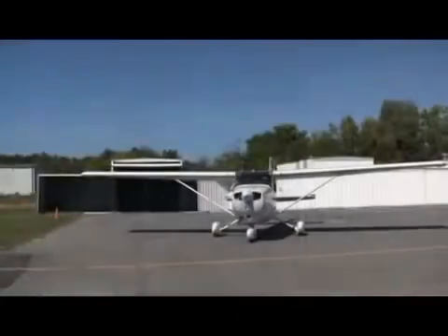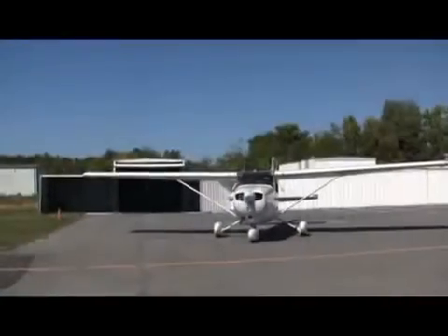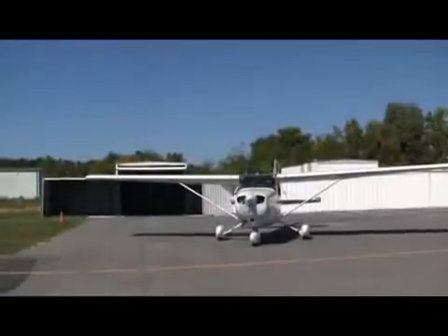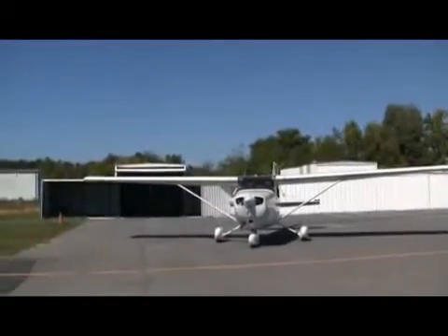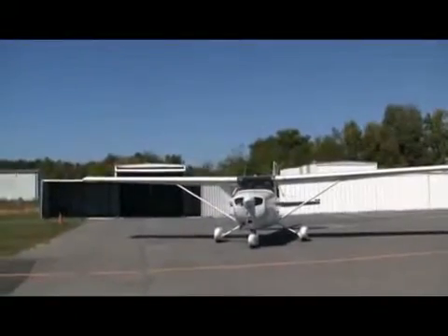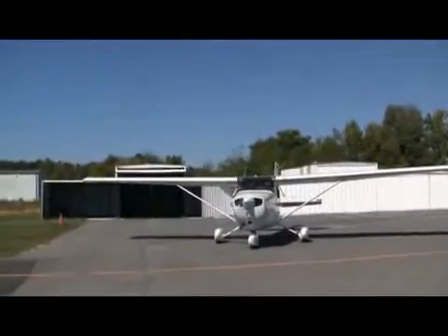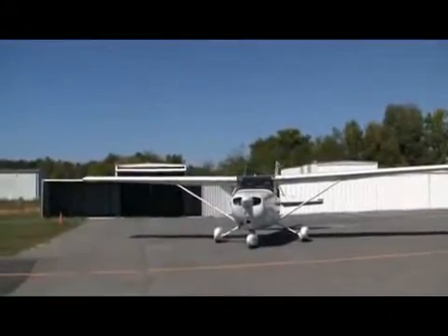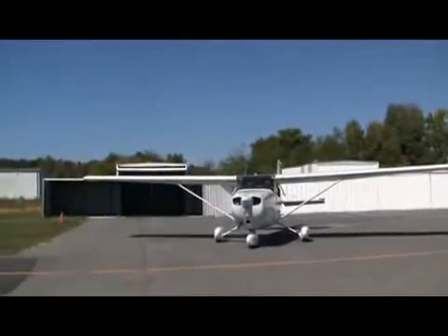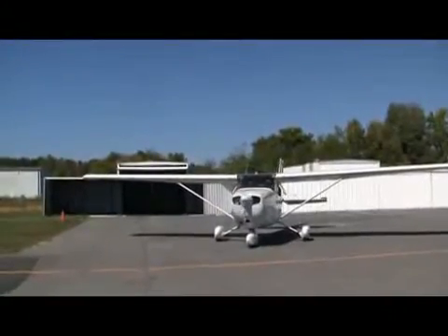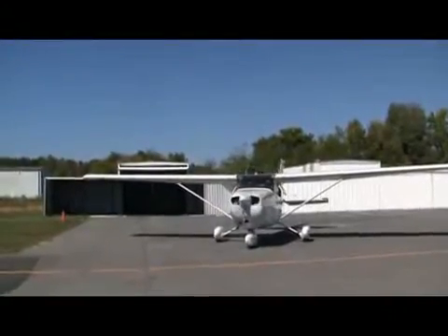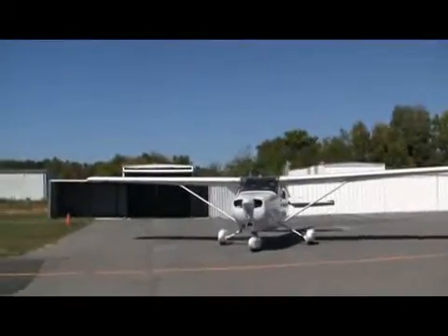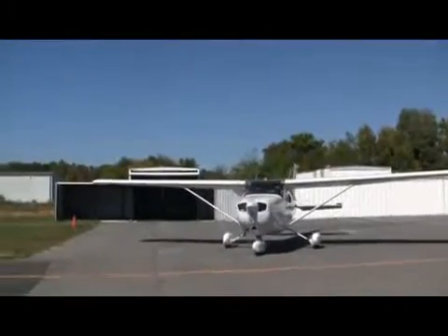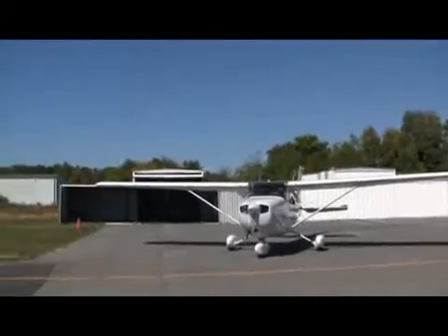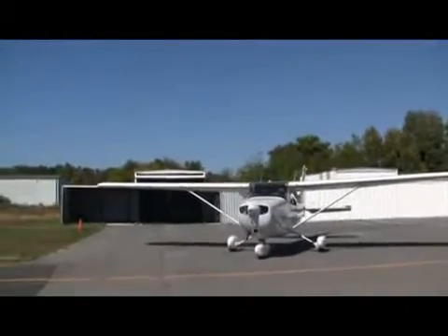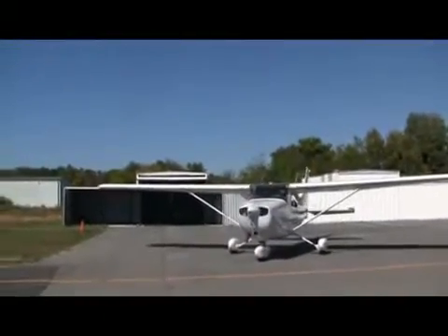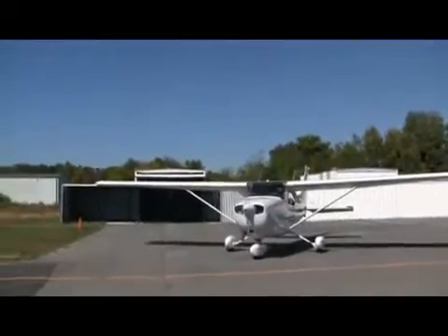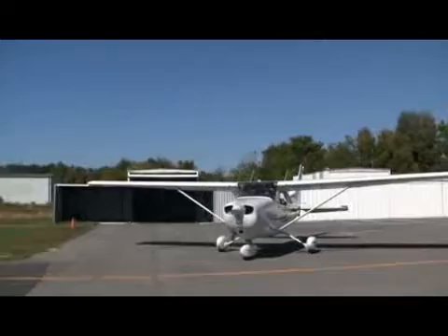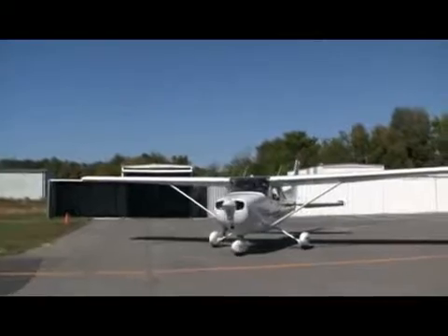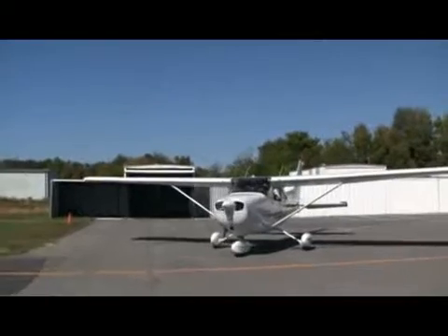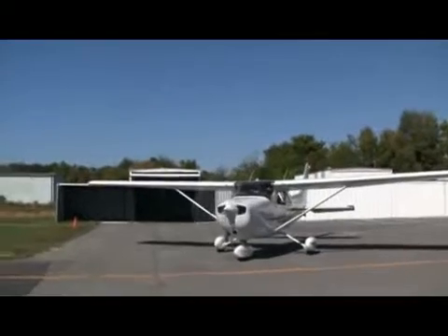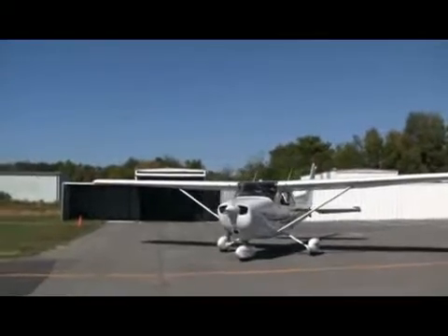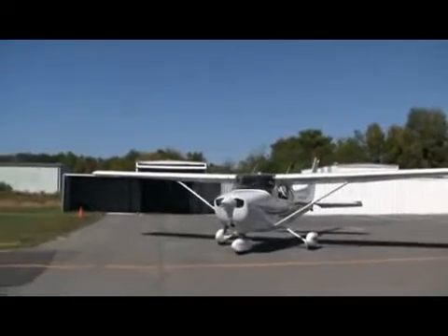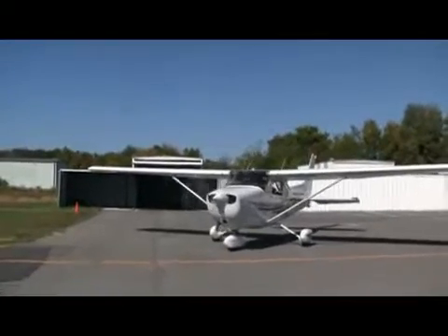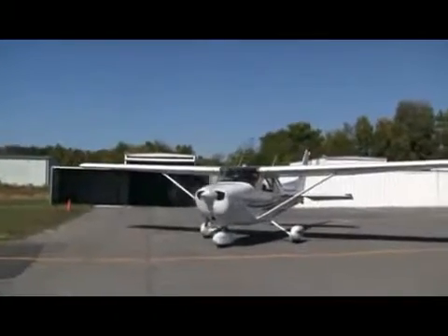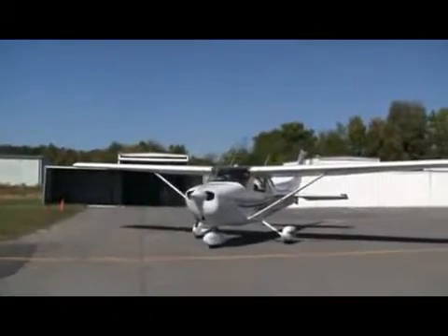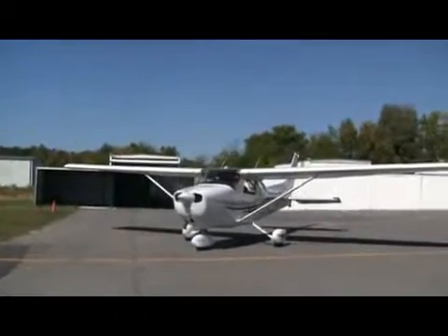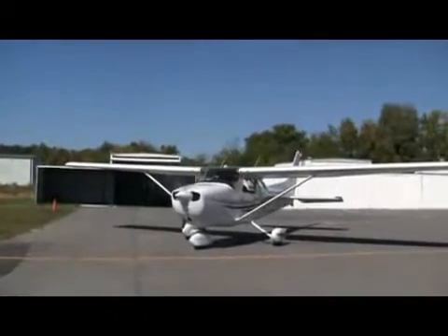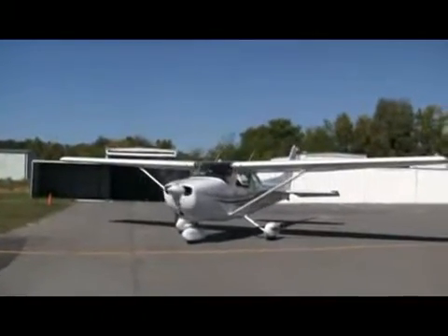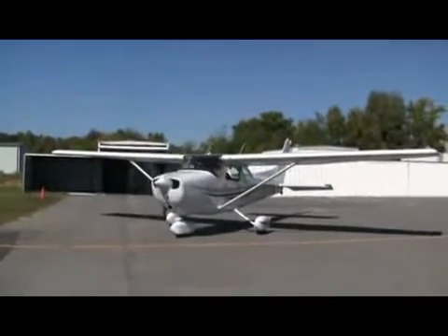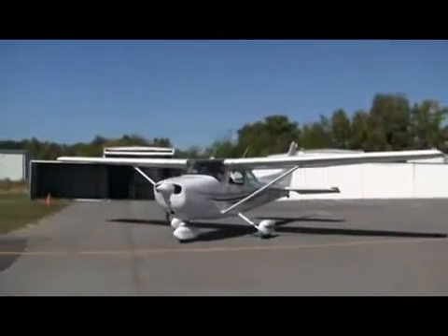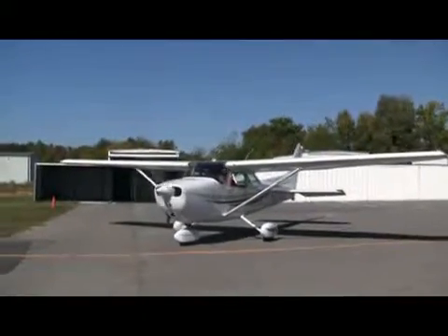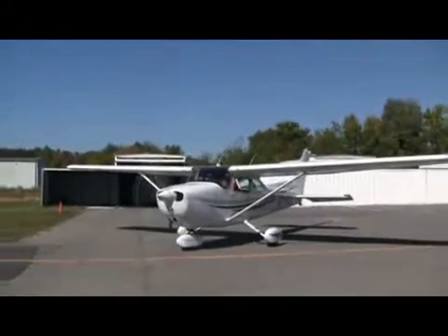Advising to contact Zulu. McCollum Tower, Super Hawk 211, Bravo Alpha at Northside, ready to taxi.